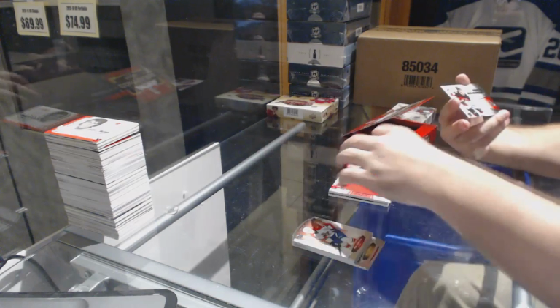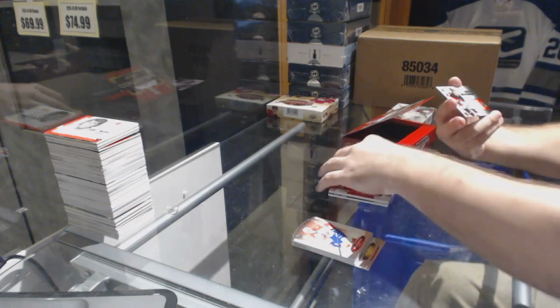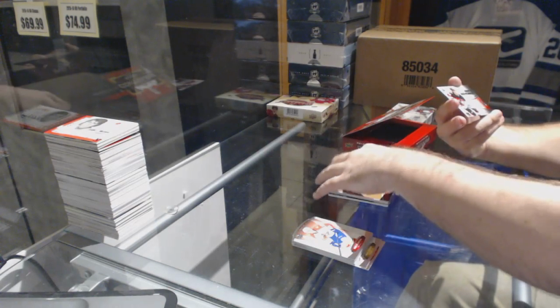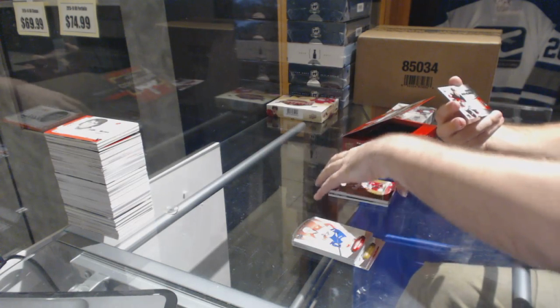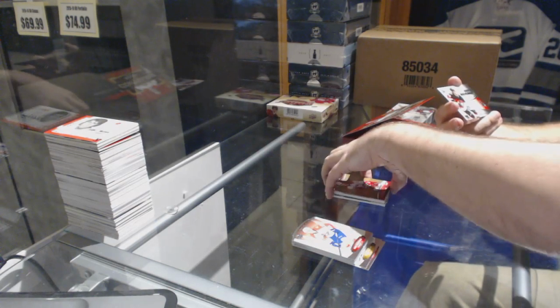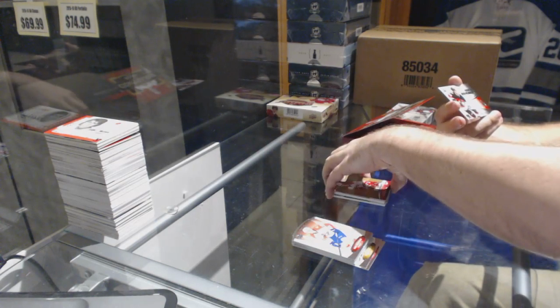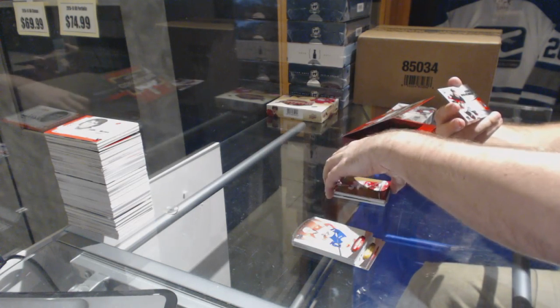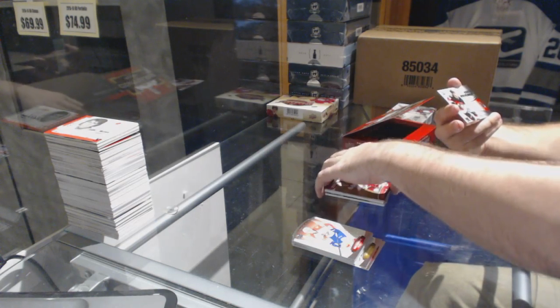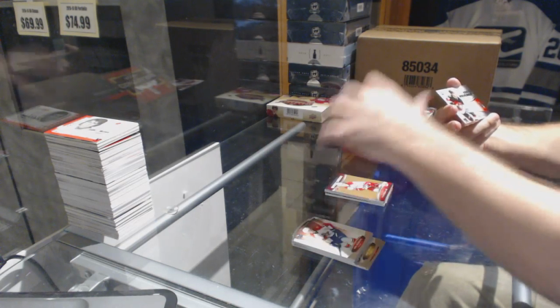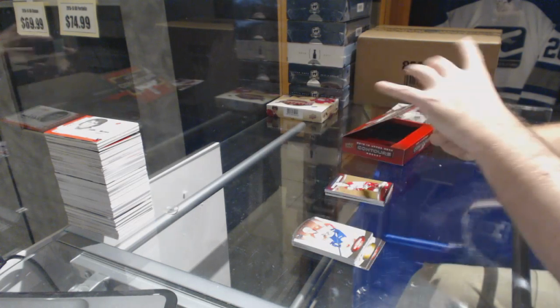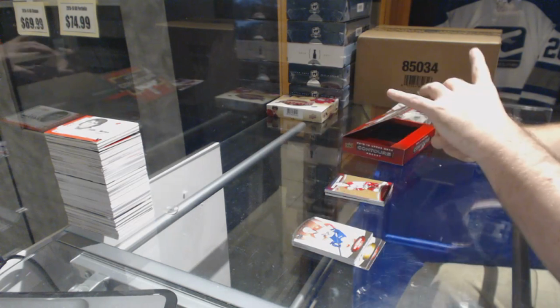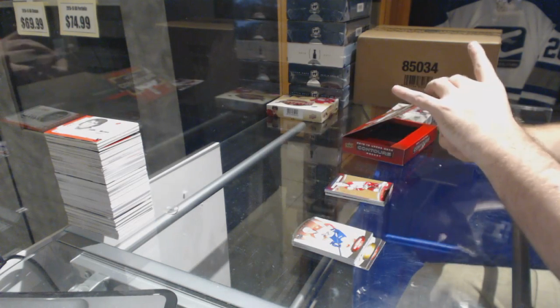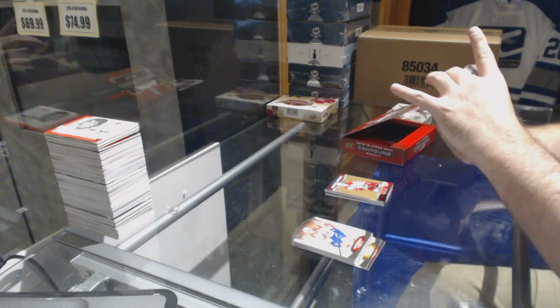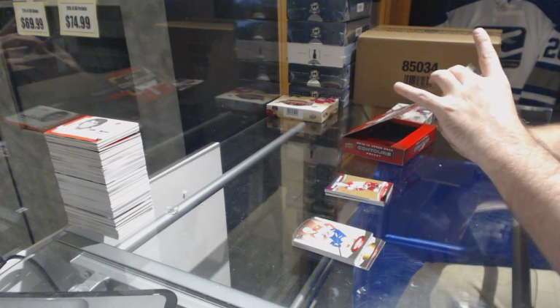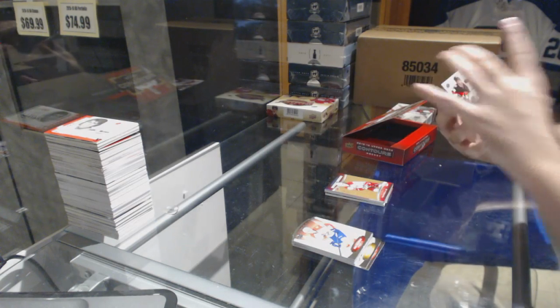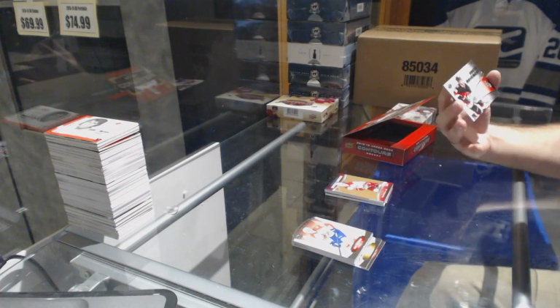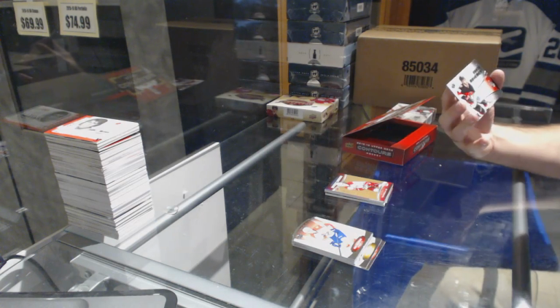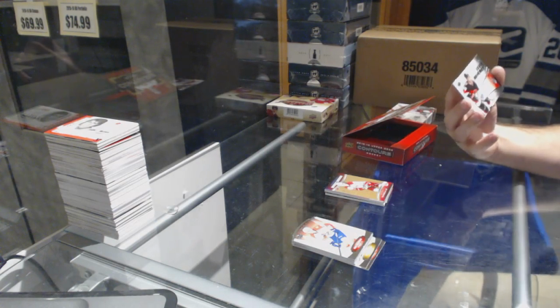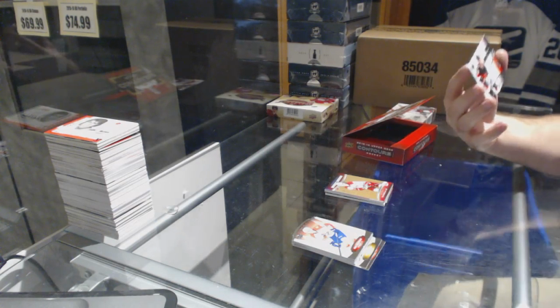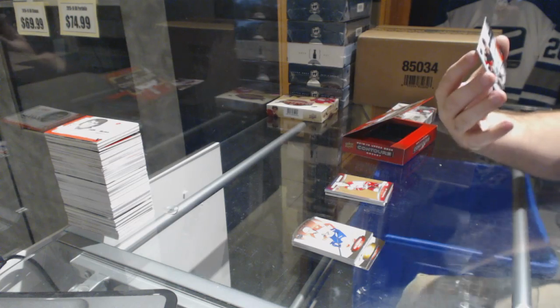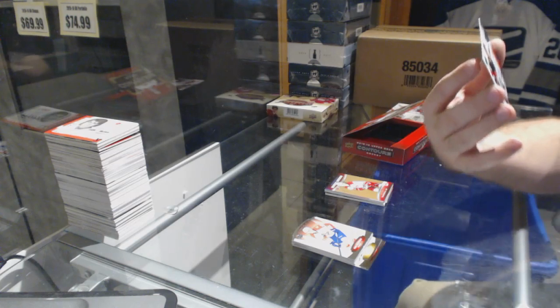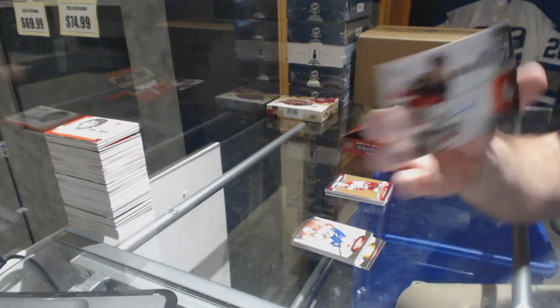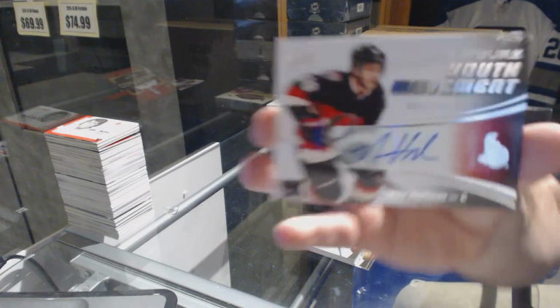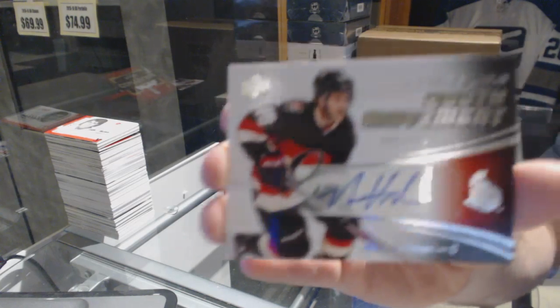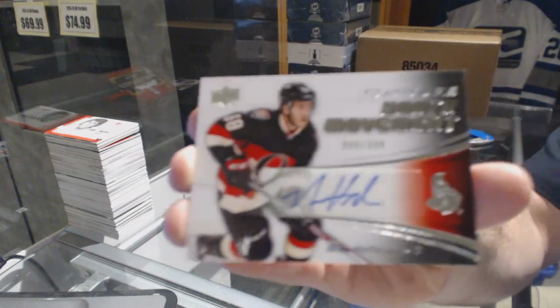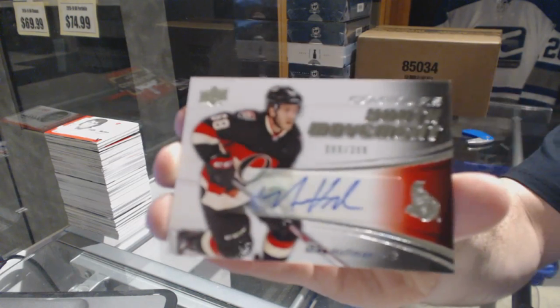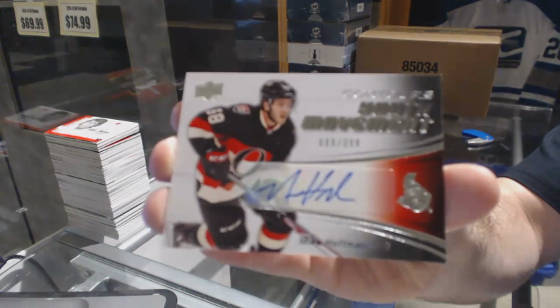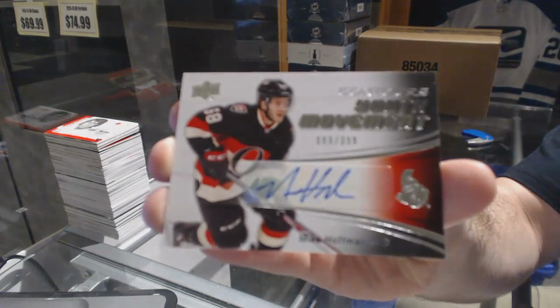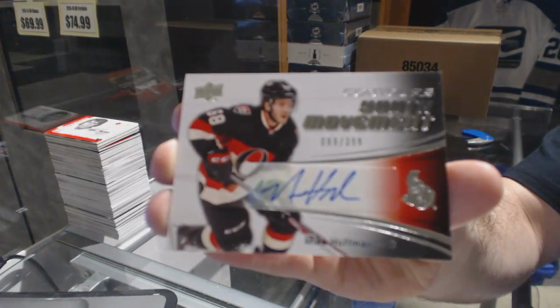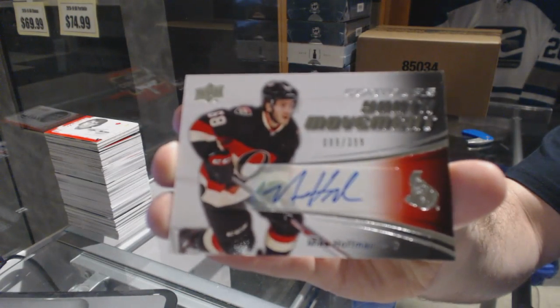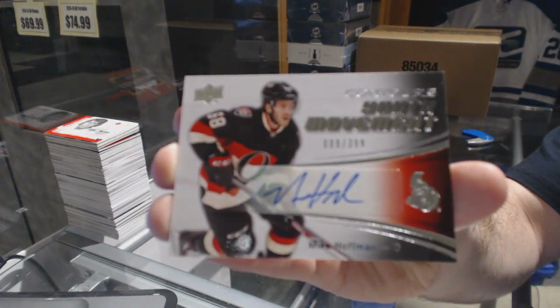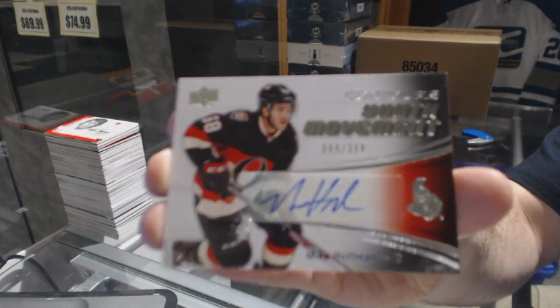Followed by a youth movement autograph to 399 — Mike Hoffman.